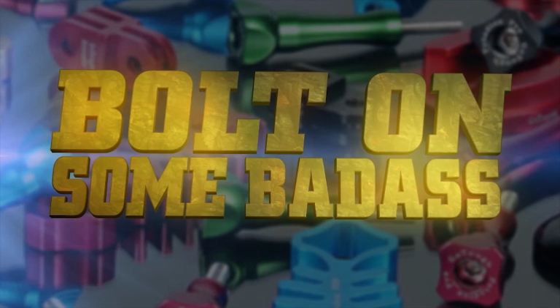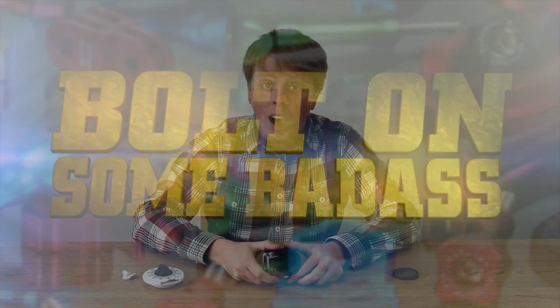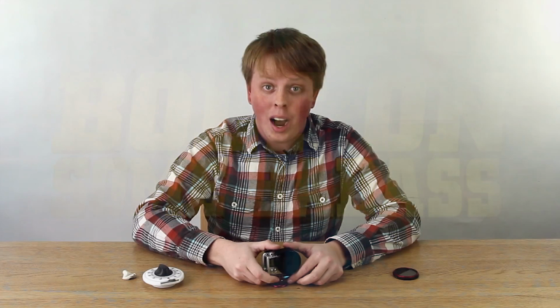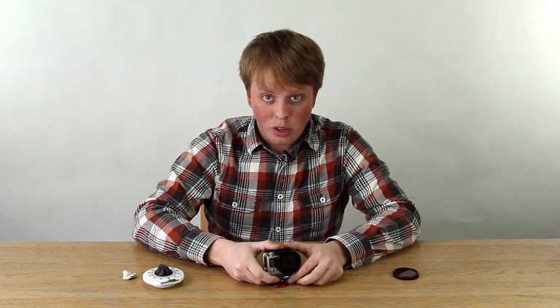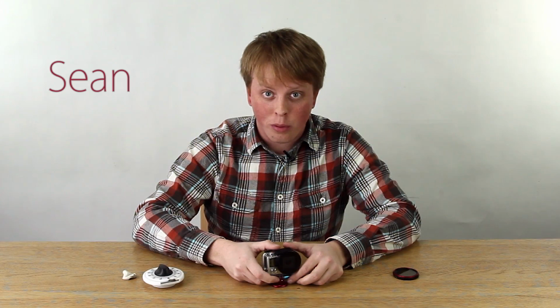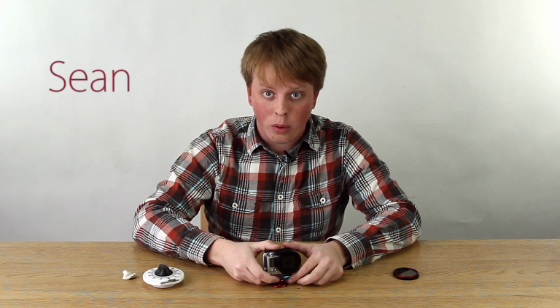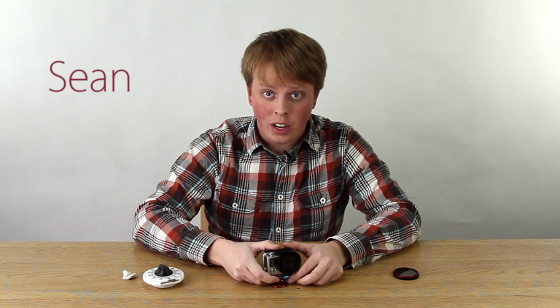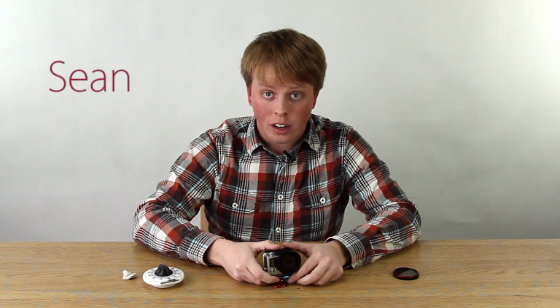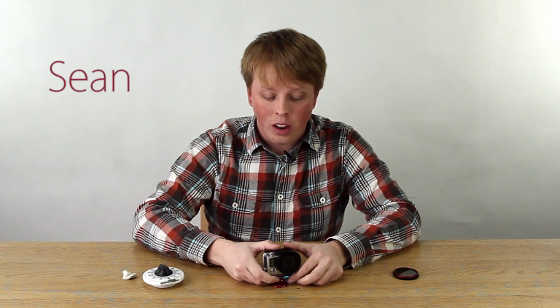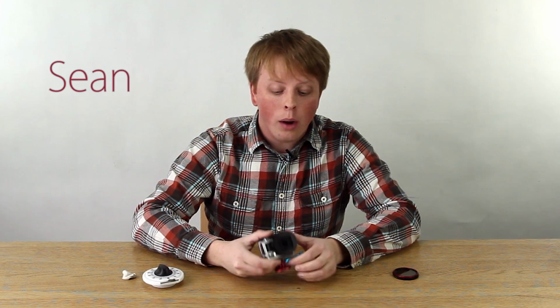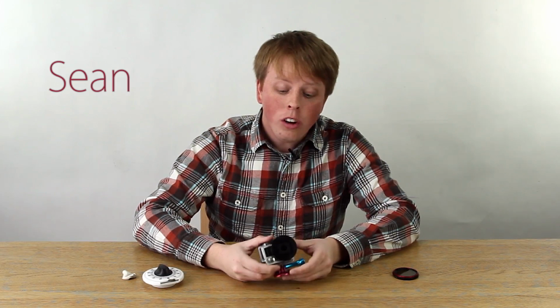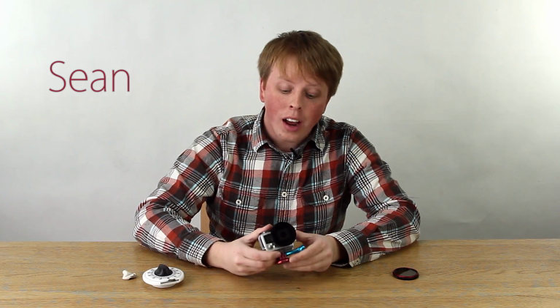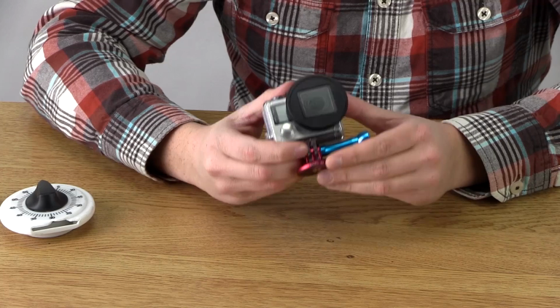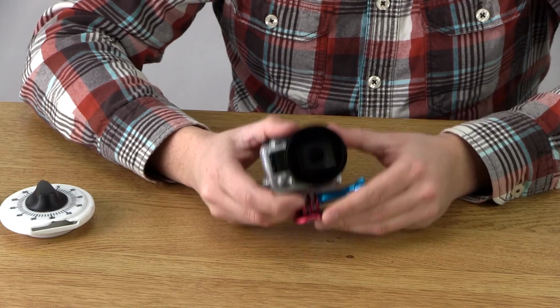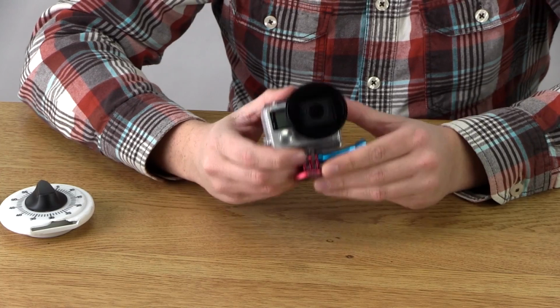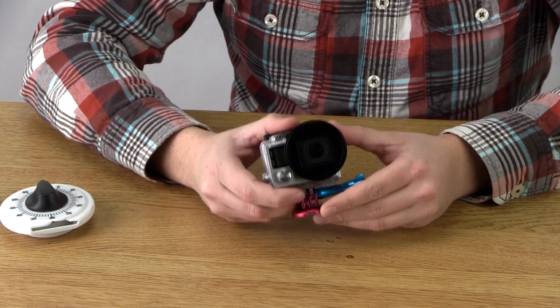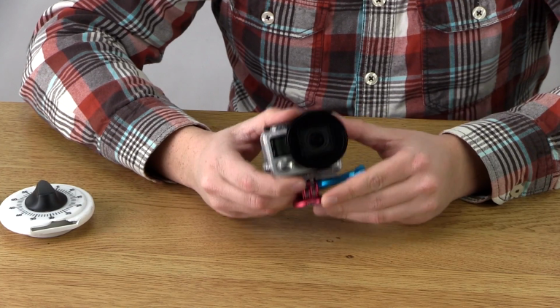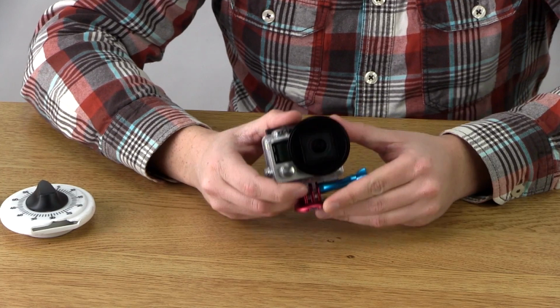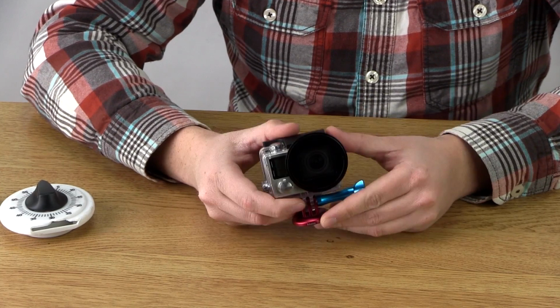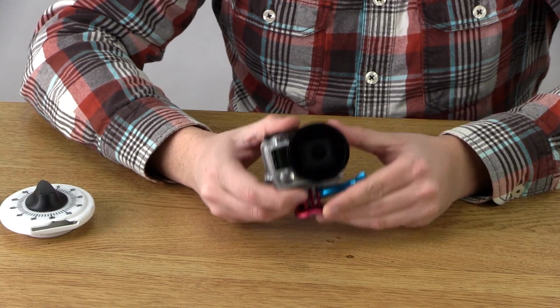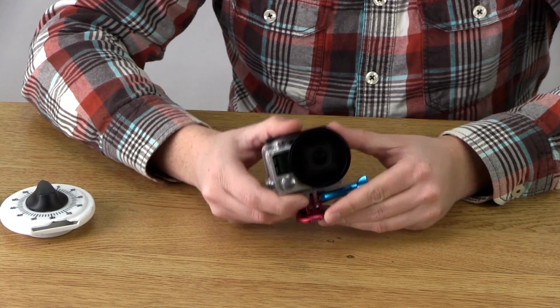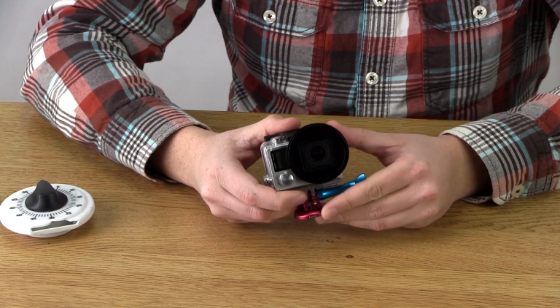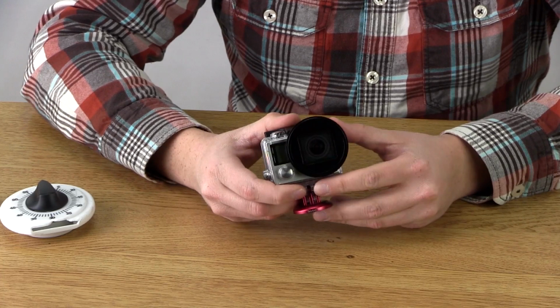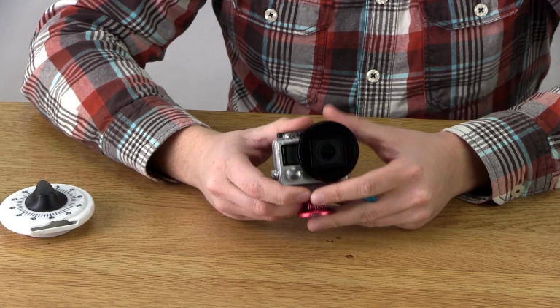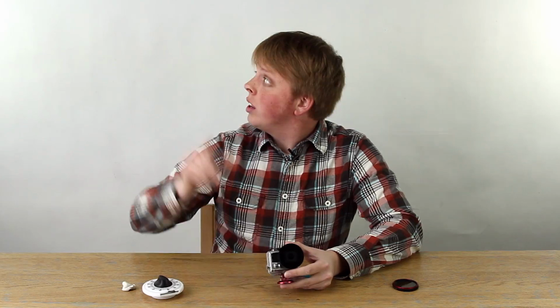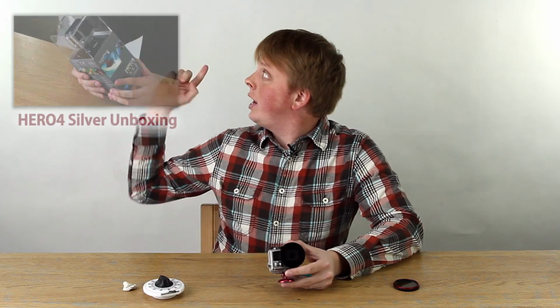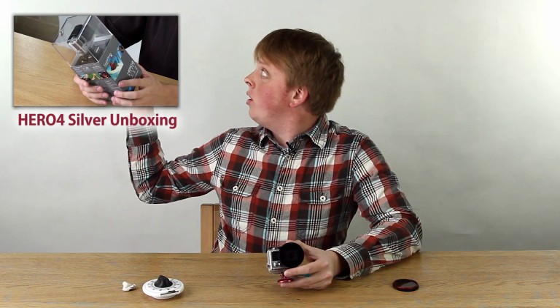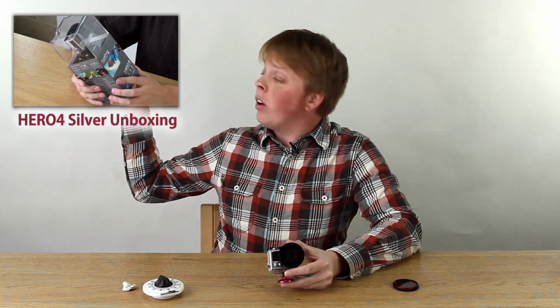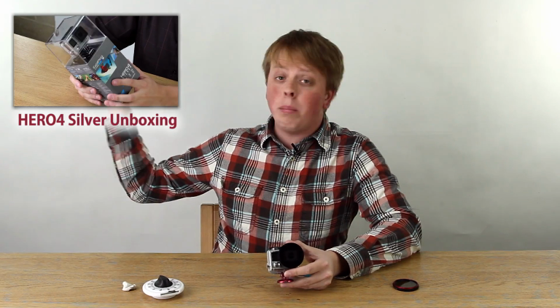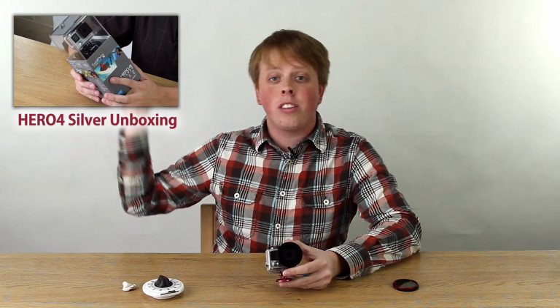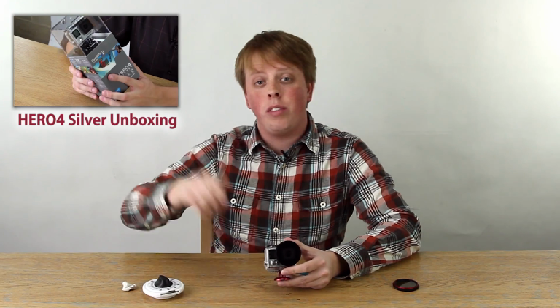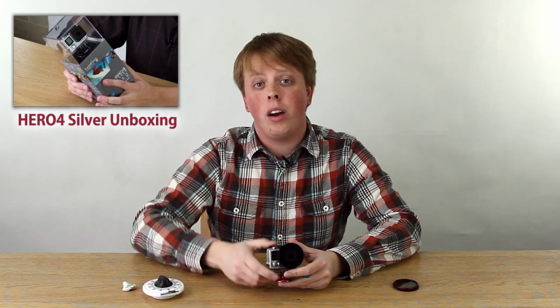Hi, I'm Sean from Fotodiox, and we just got our GoPro Hero 4 Silver in a couple weeks ago. Click here to see our unboxing video.